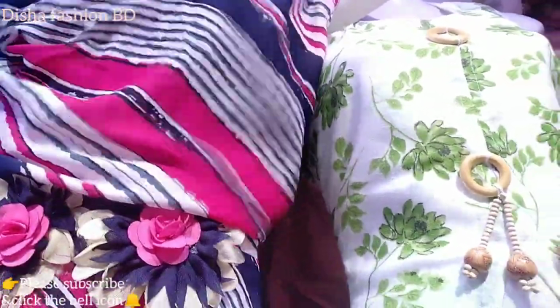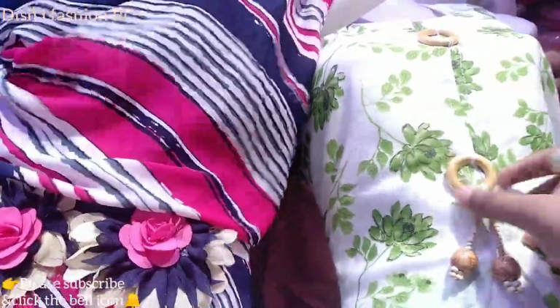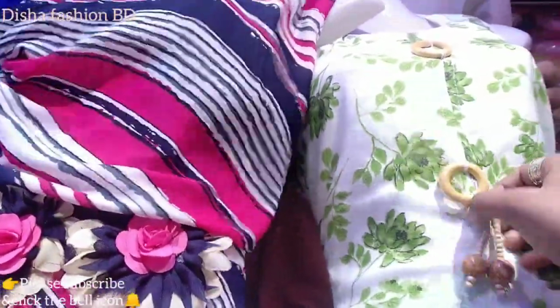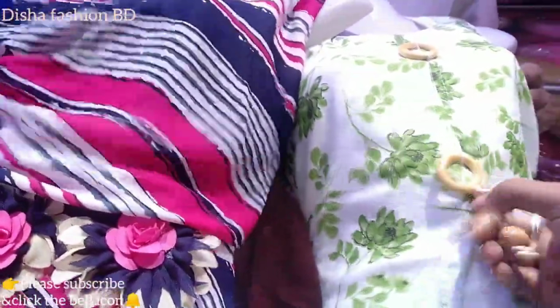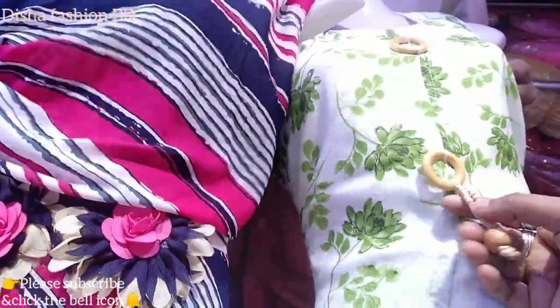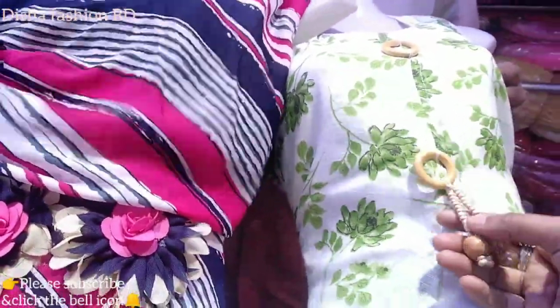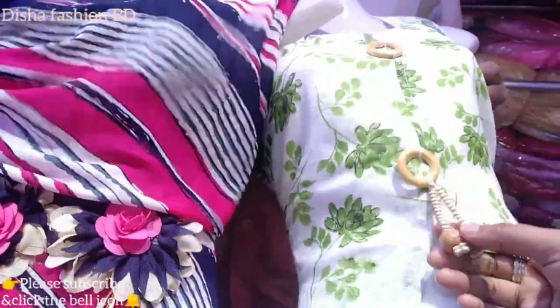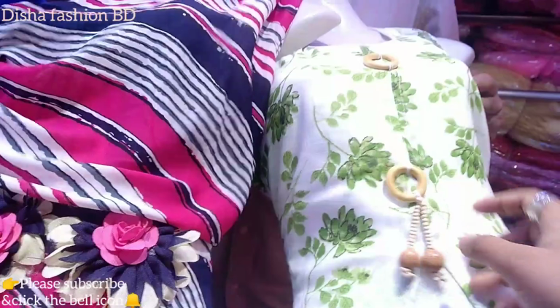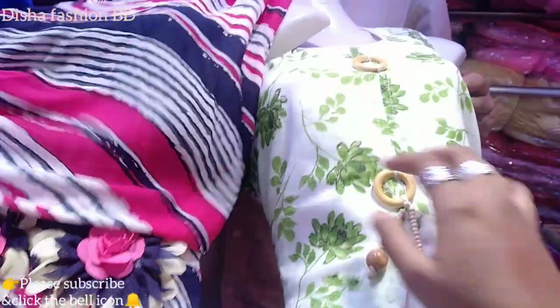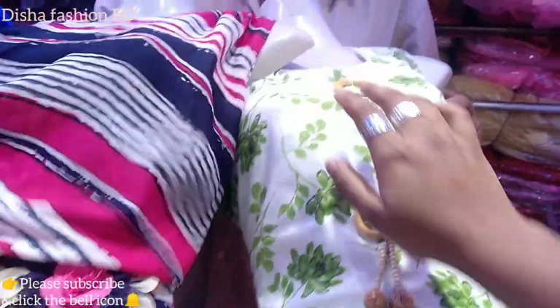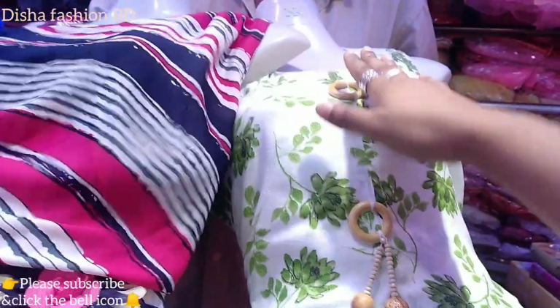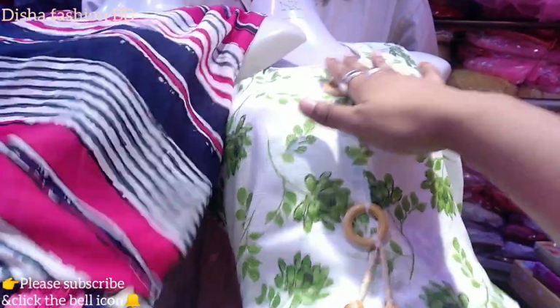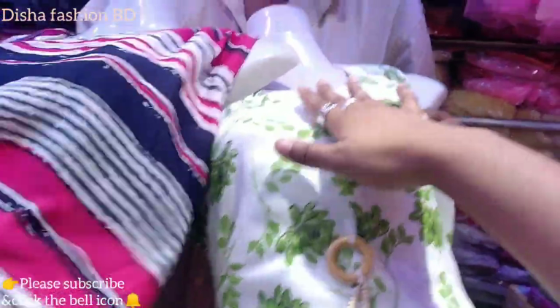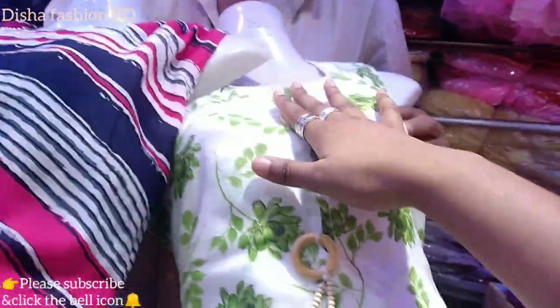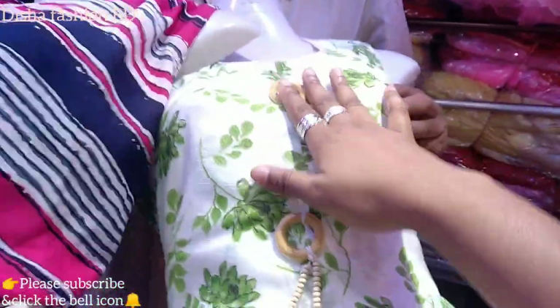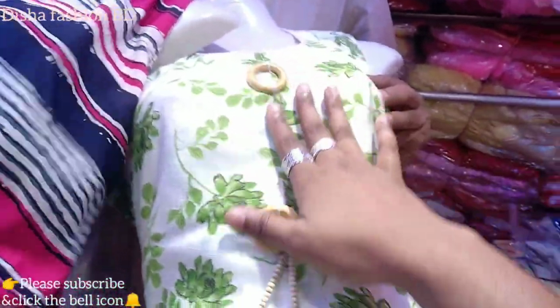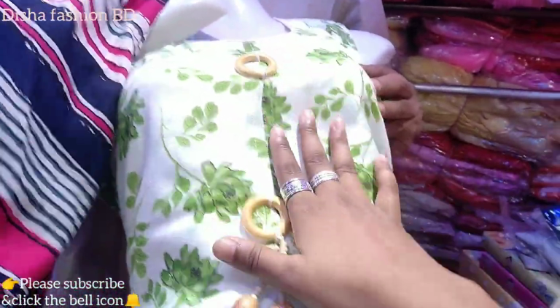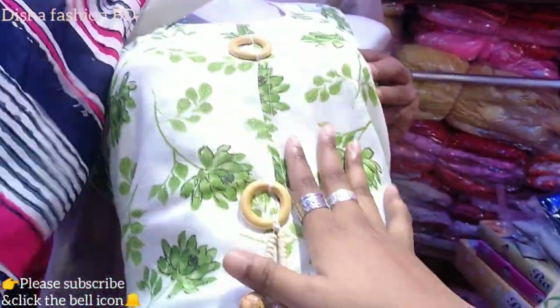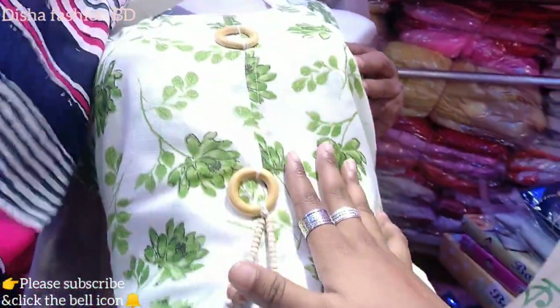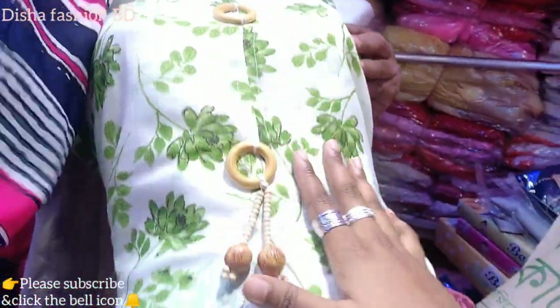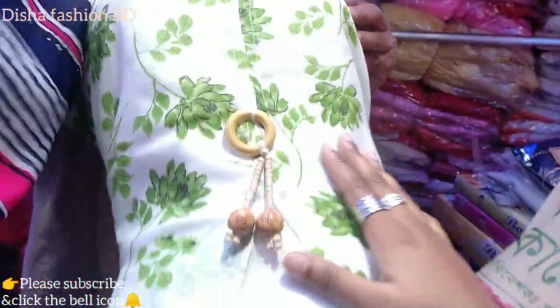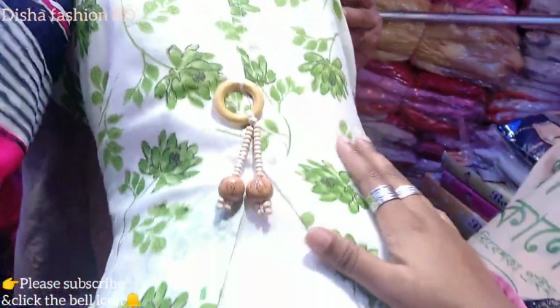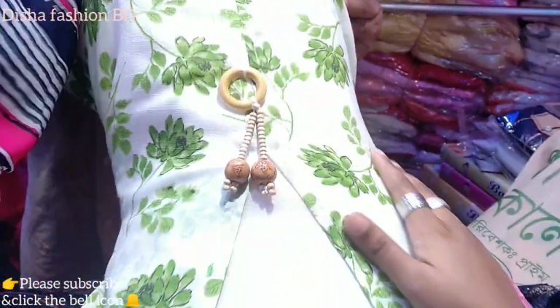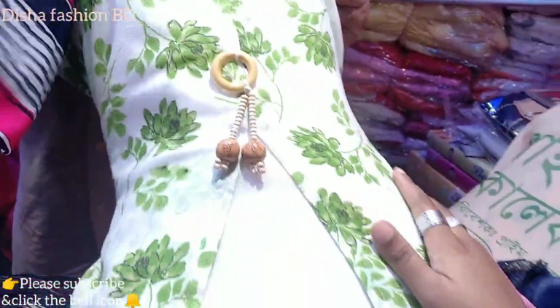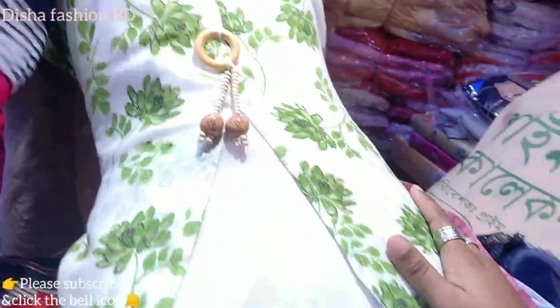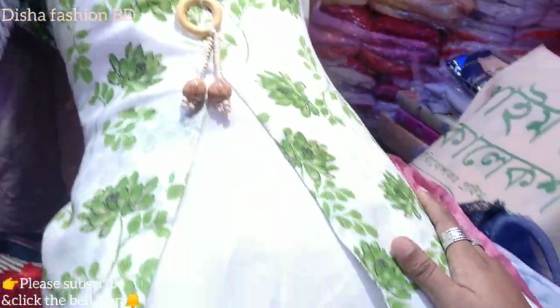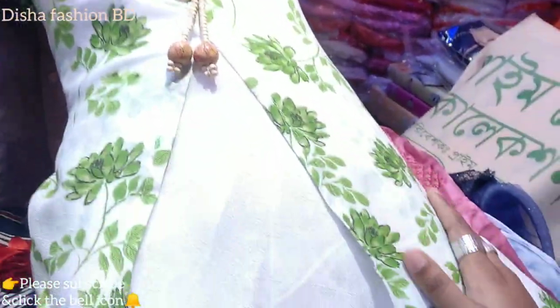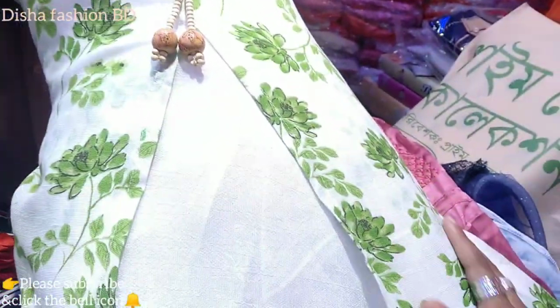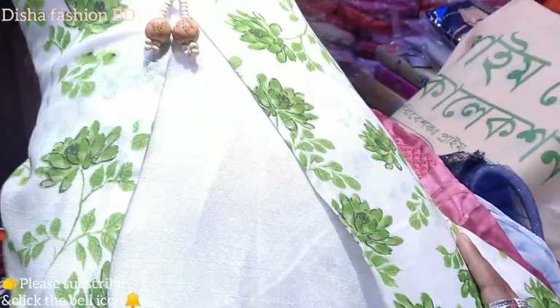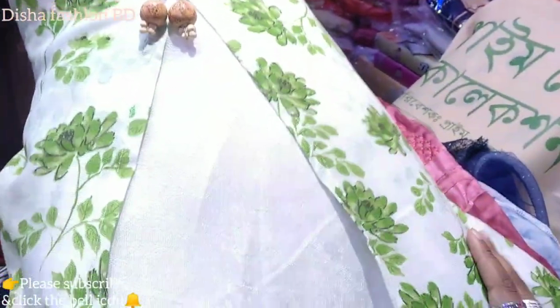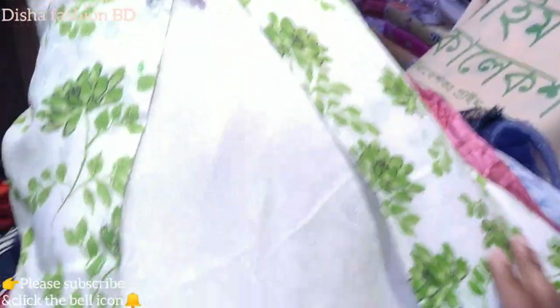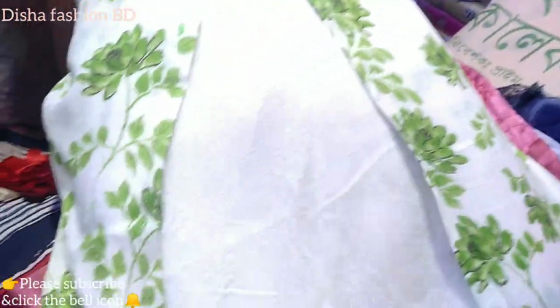We are going to show you a beautiful collection. So let me see how it looks and what the colors are.